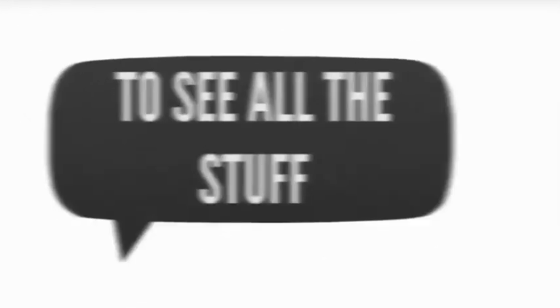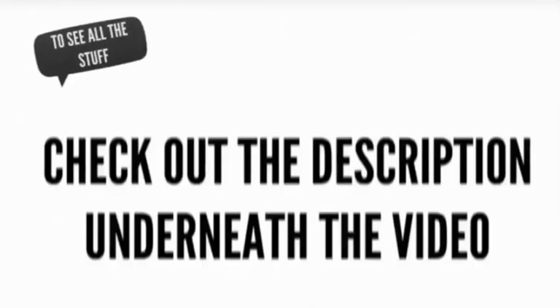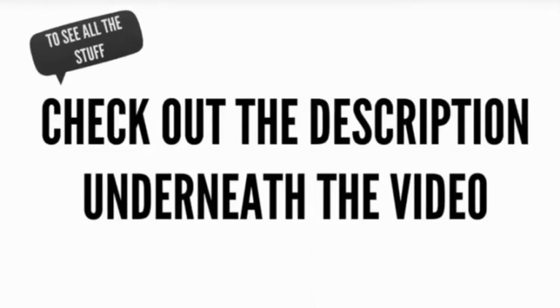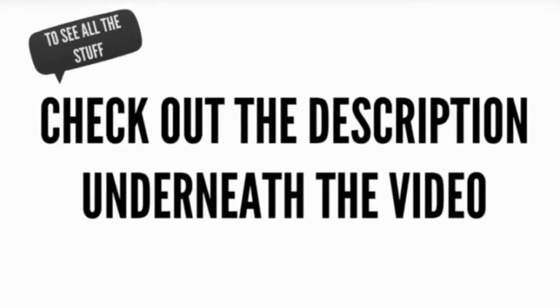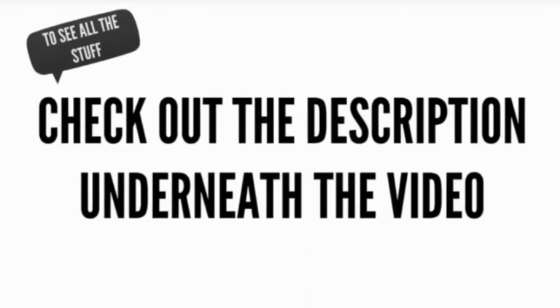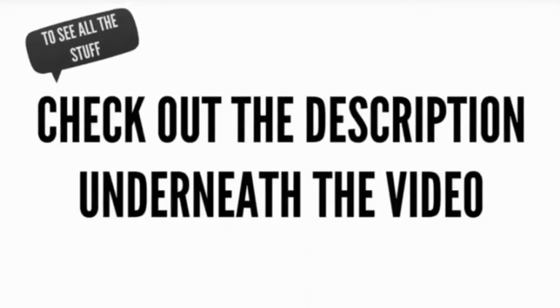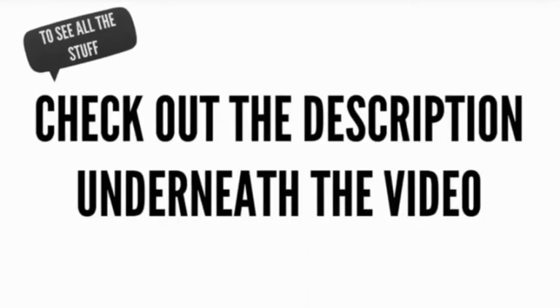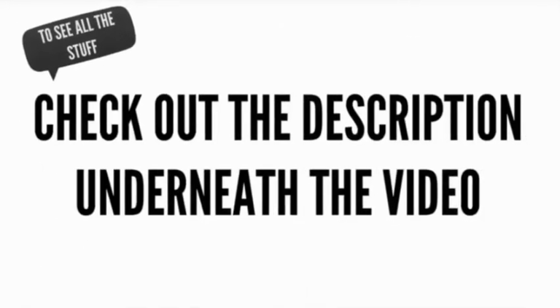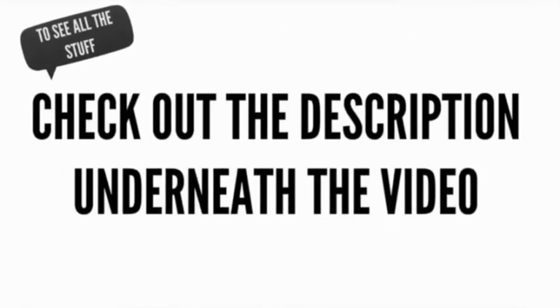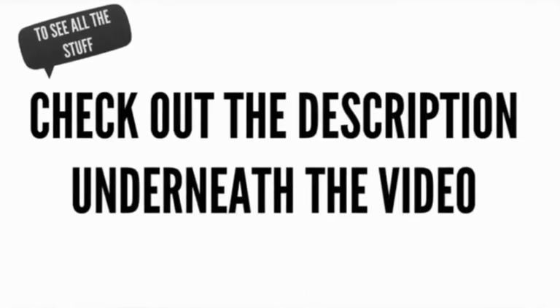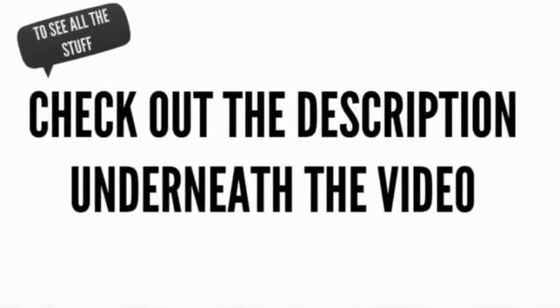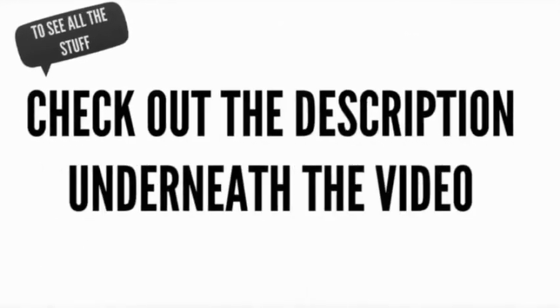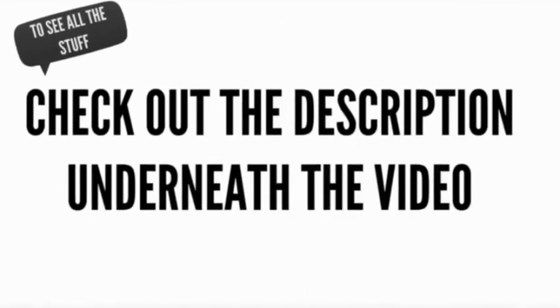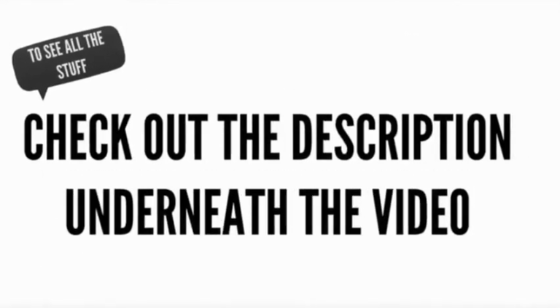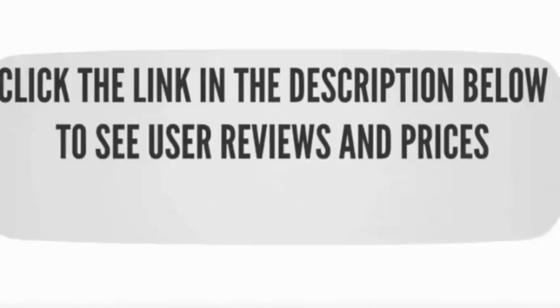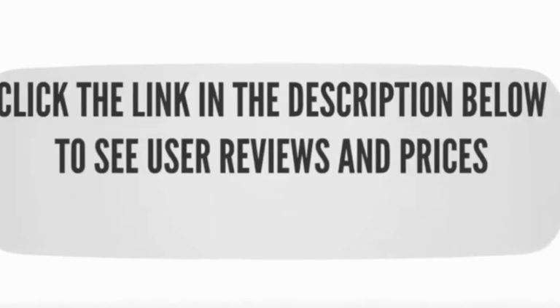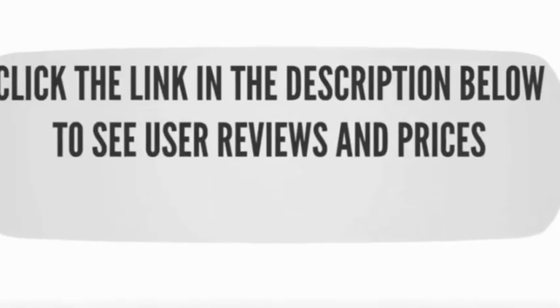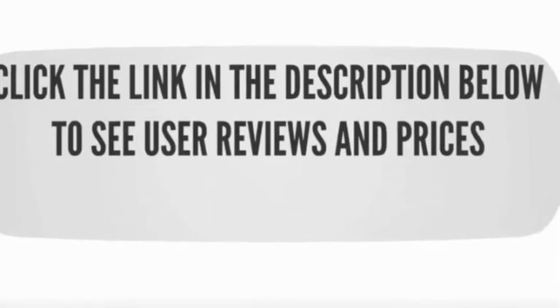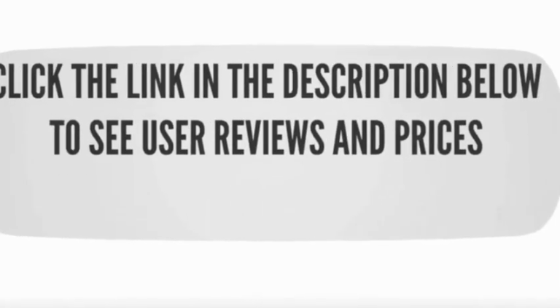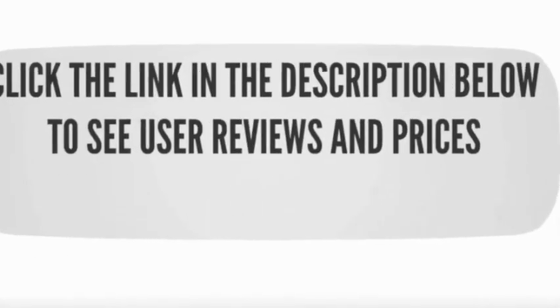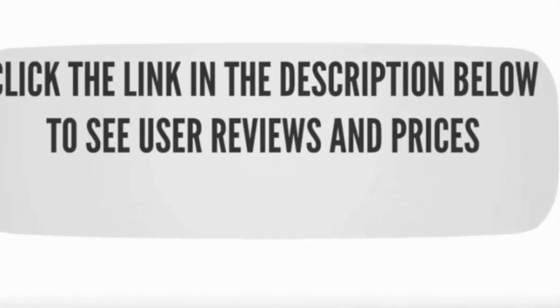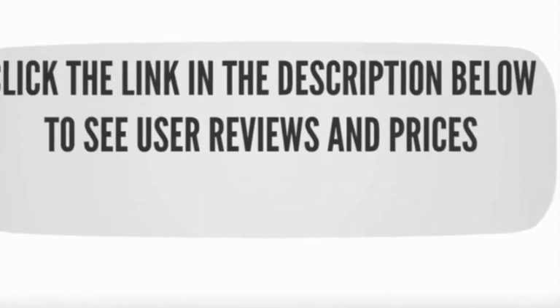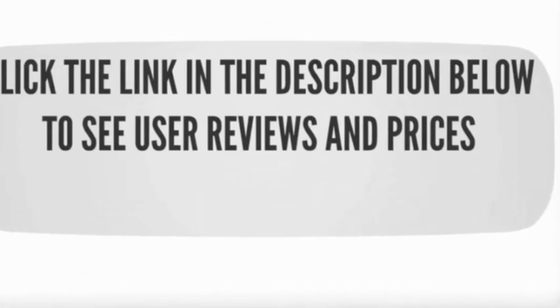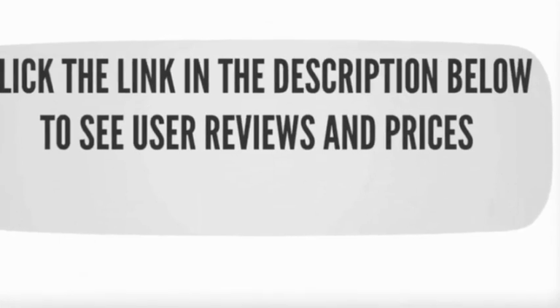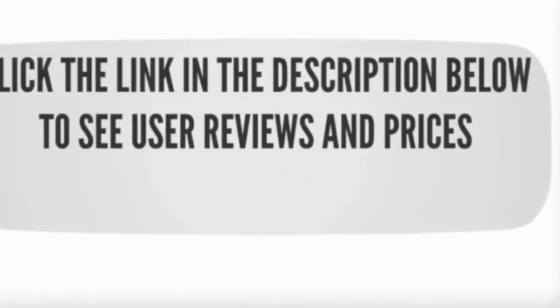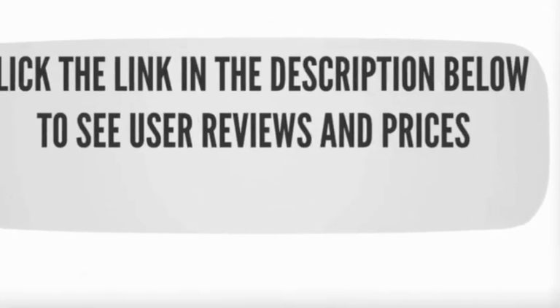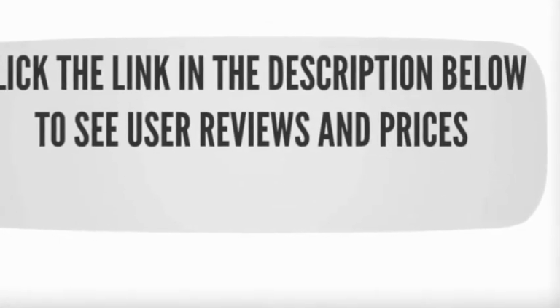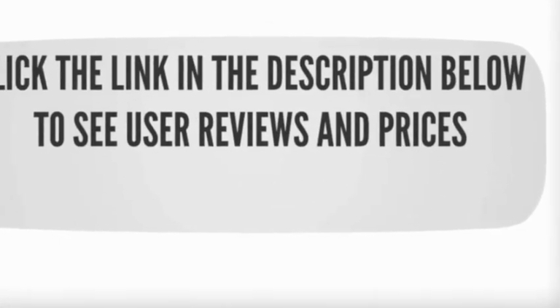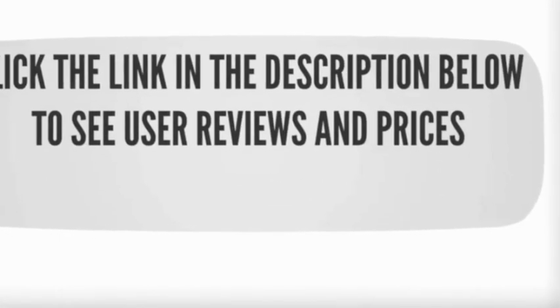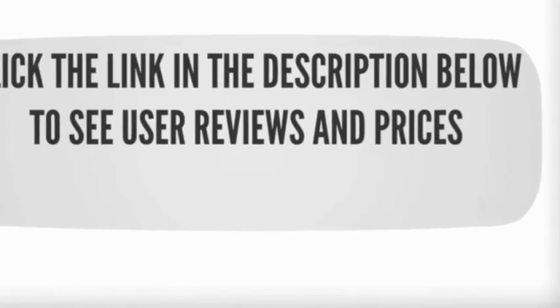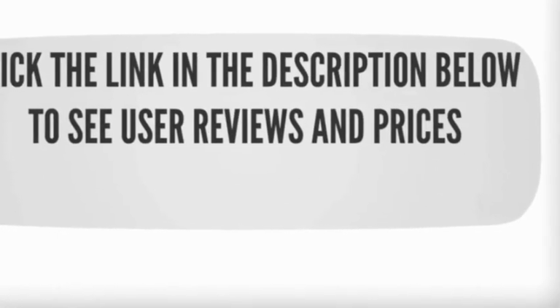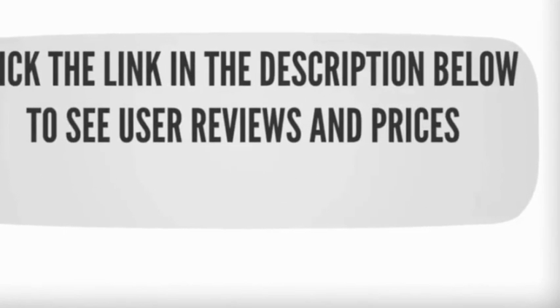To see all this stuff, check out the description underneath the video and click the link in the description below to see user reviews and prices.